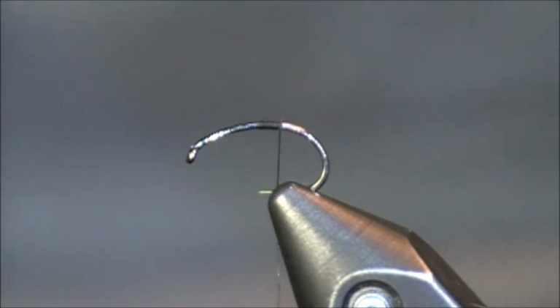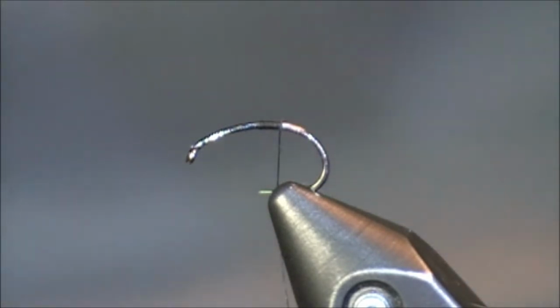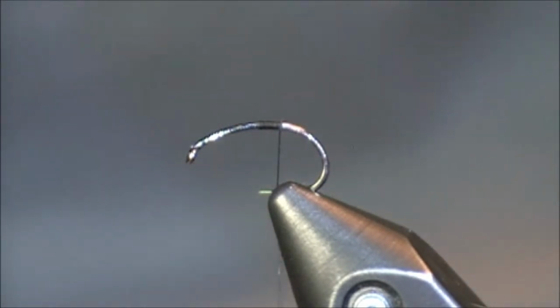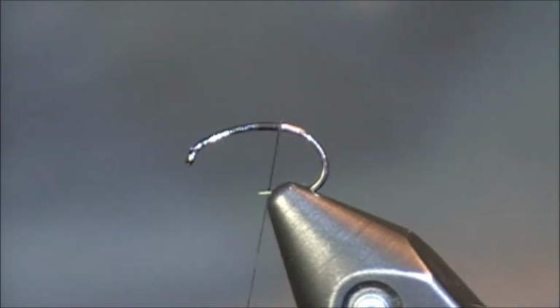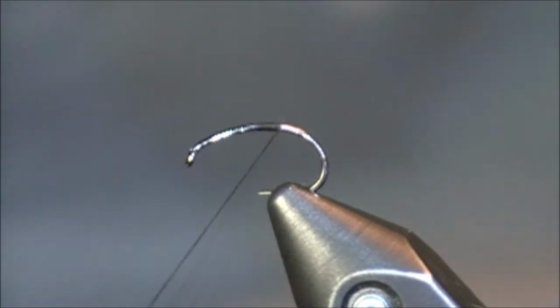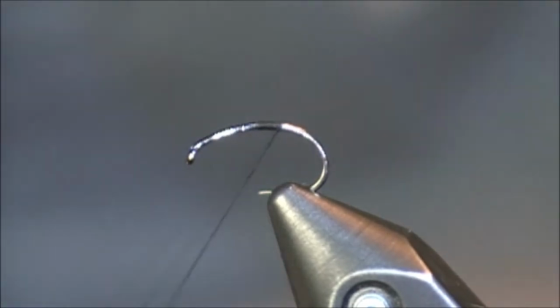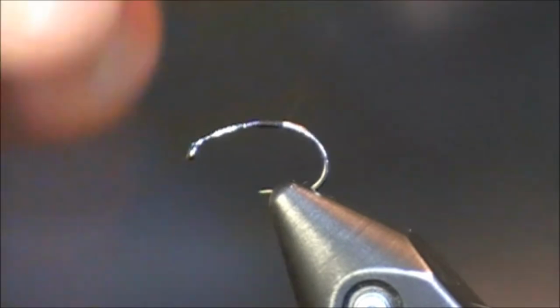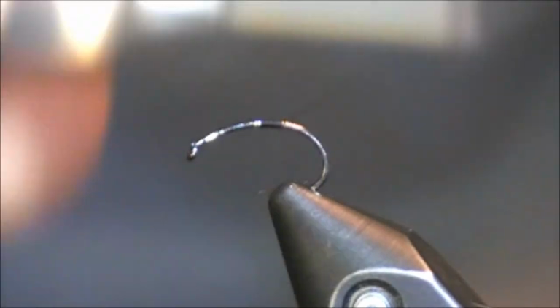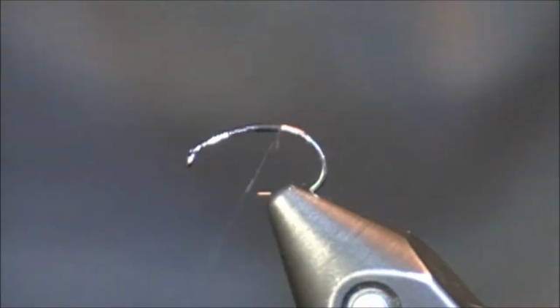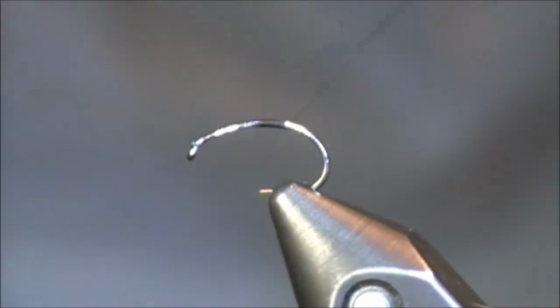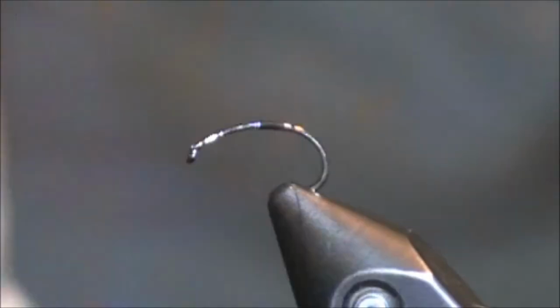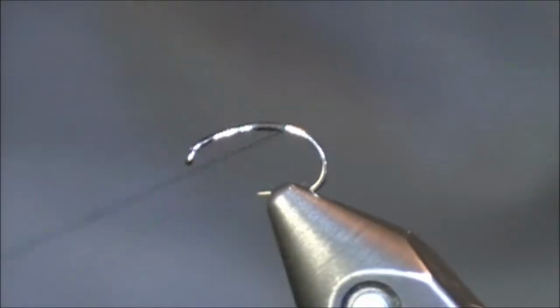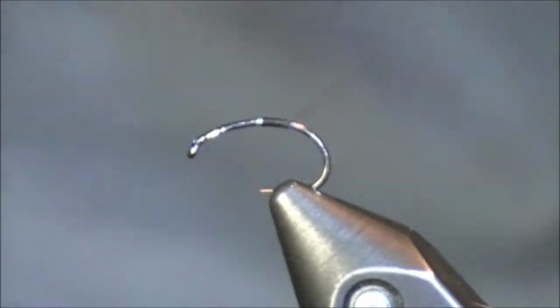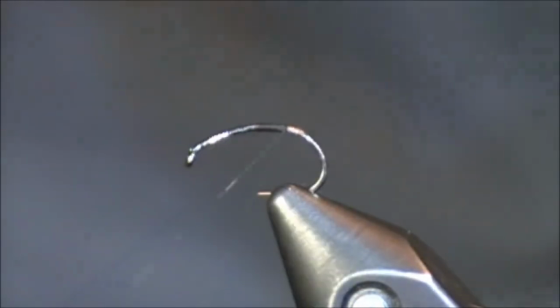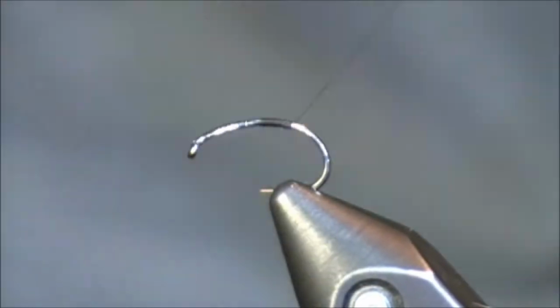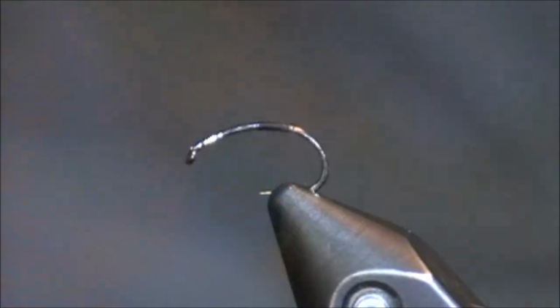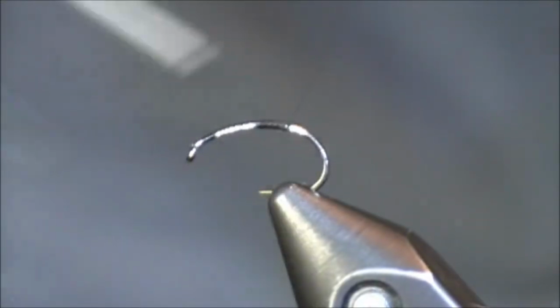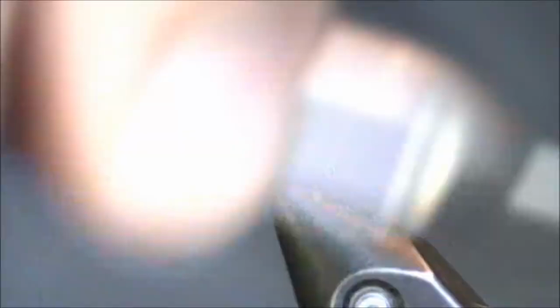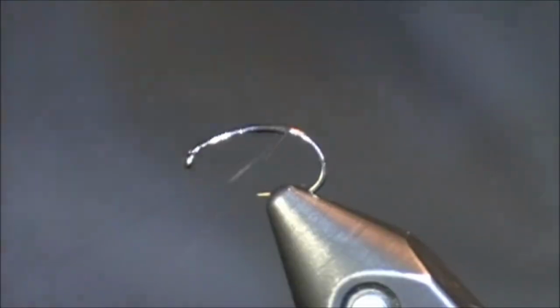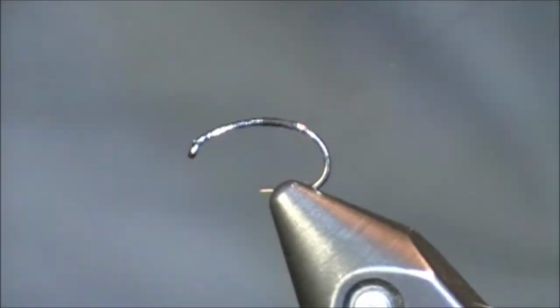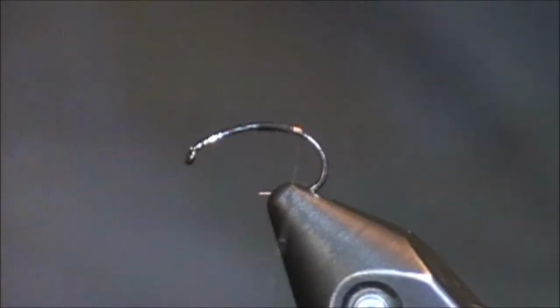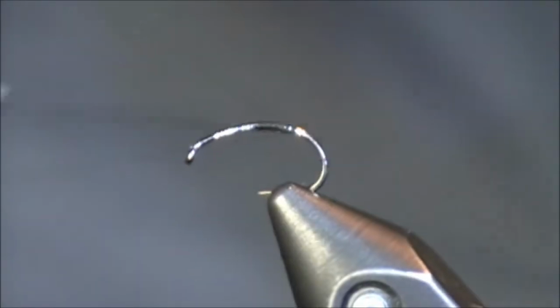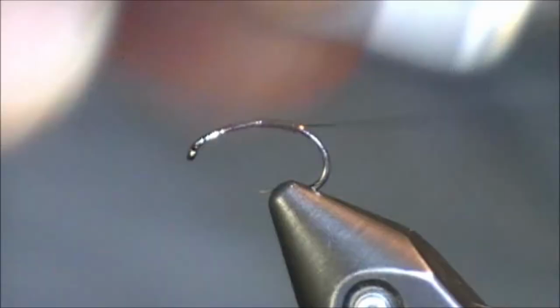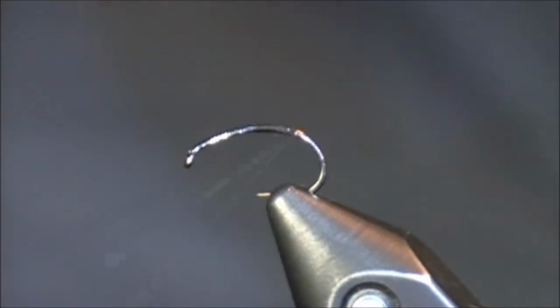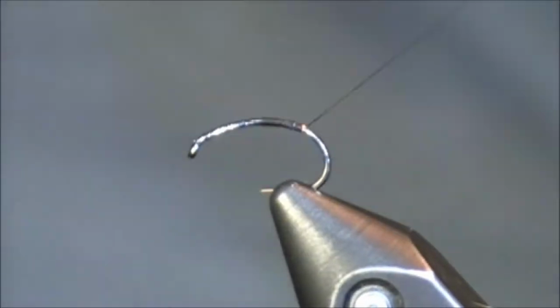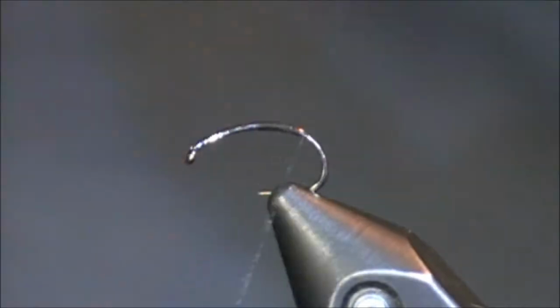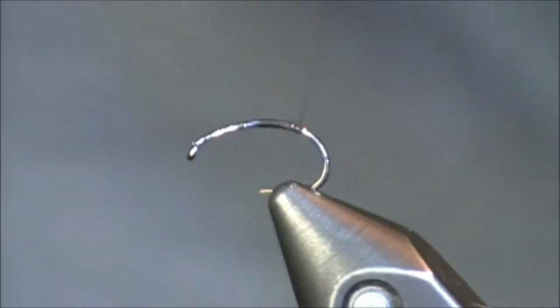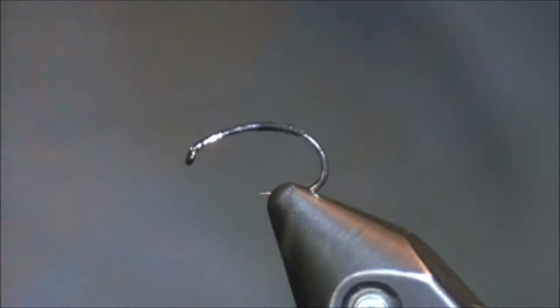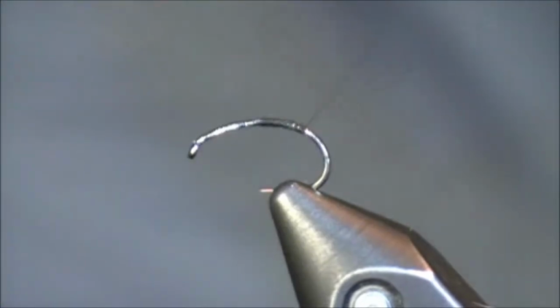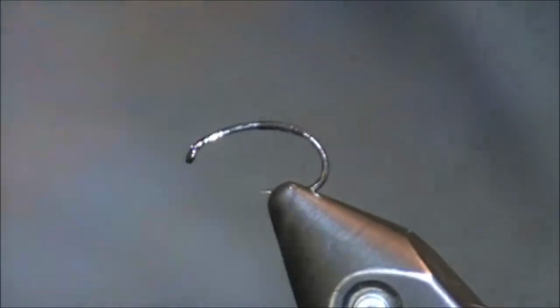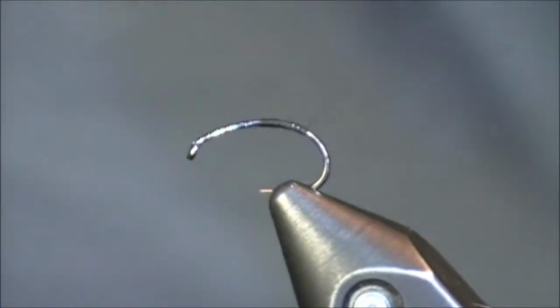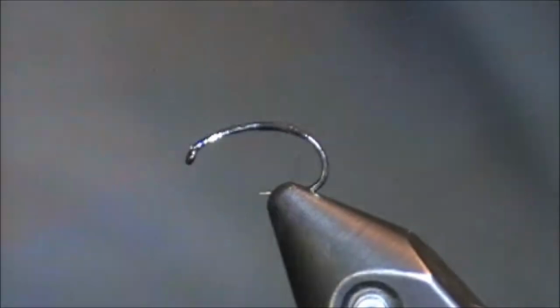It has some characteristics of almost a Copper John in that it's got so much copper wire in it, which means it's super heavy and it gets right down to where the fish are.